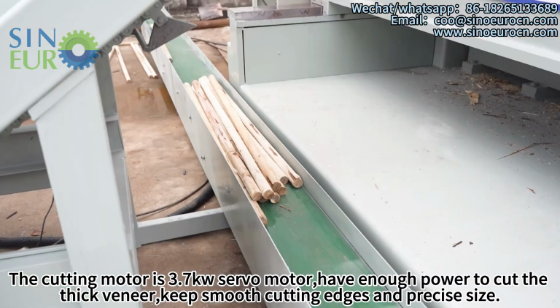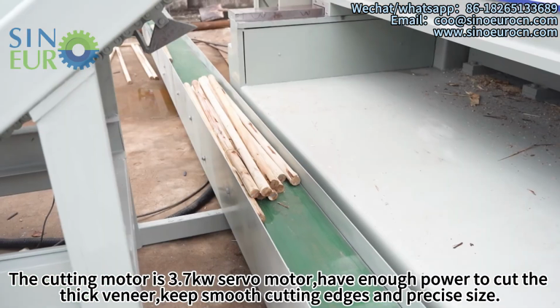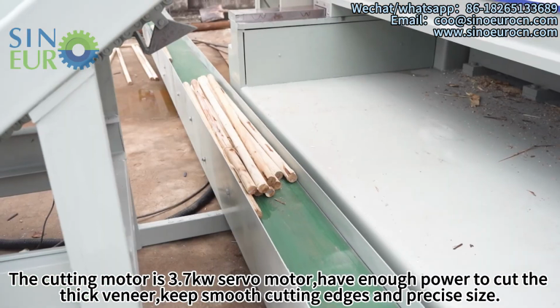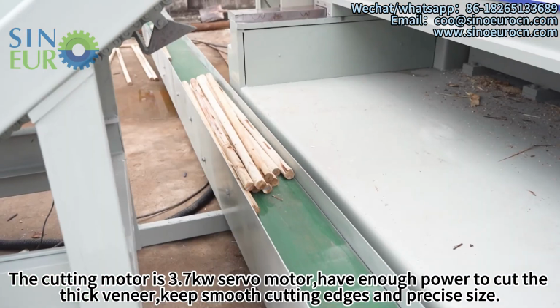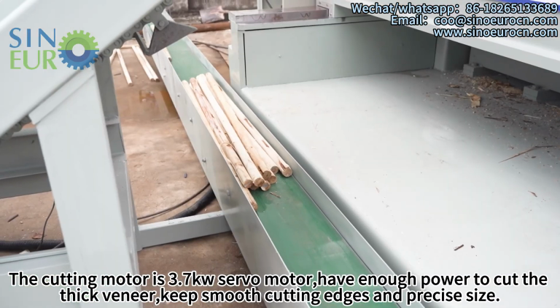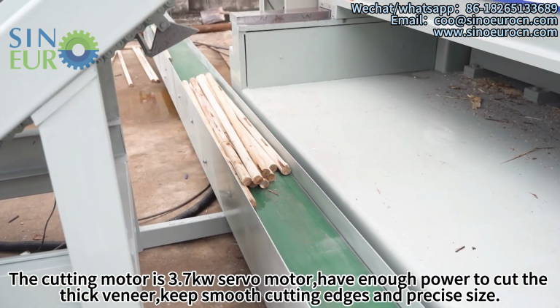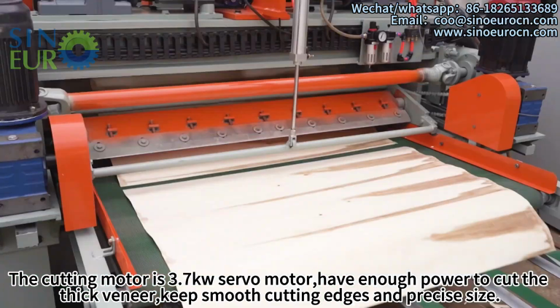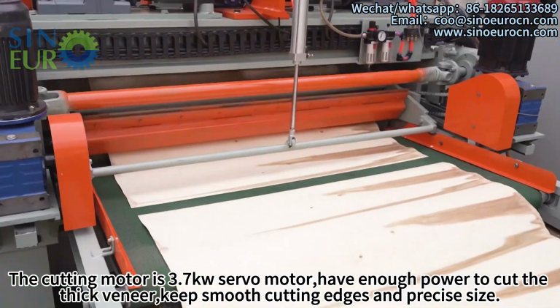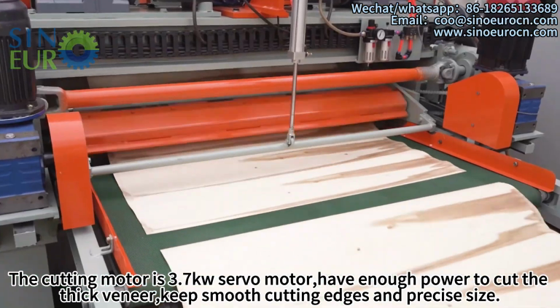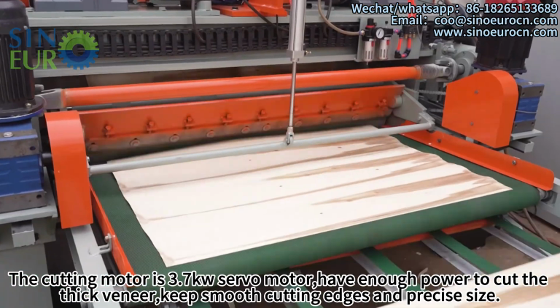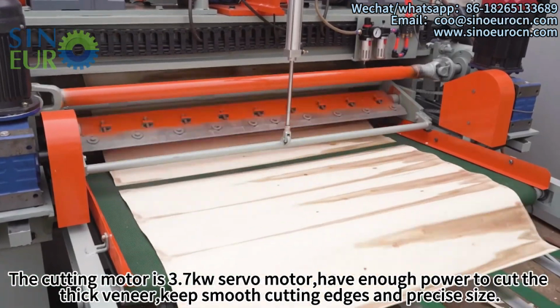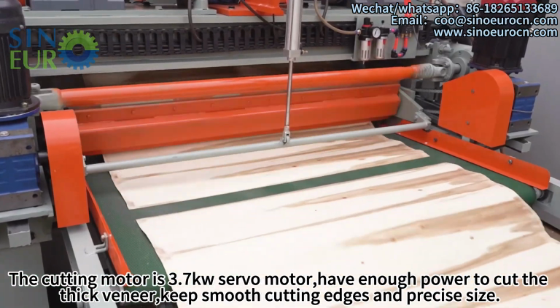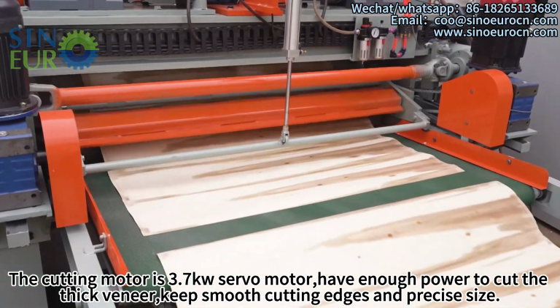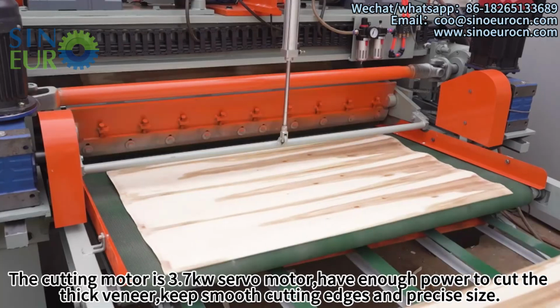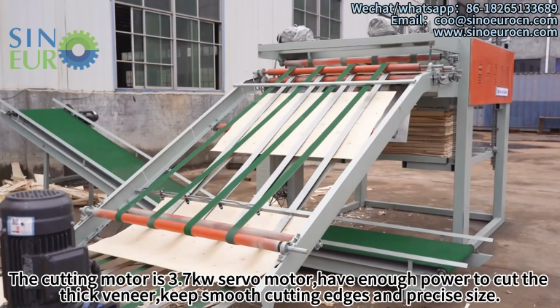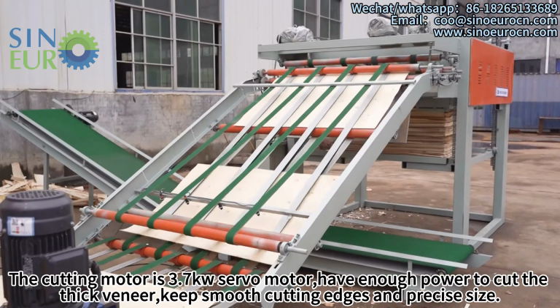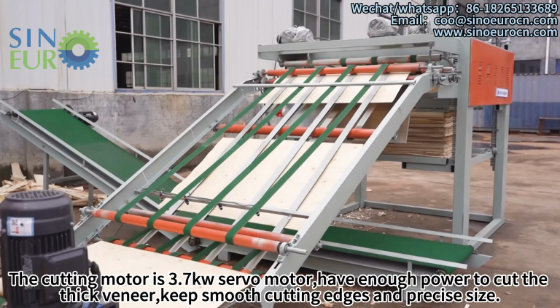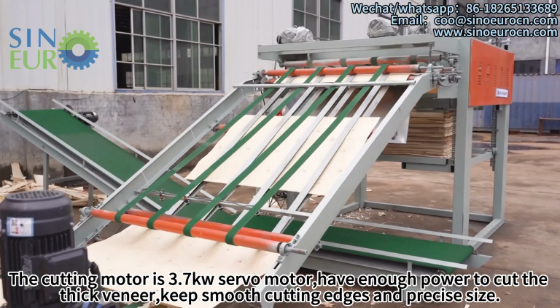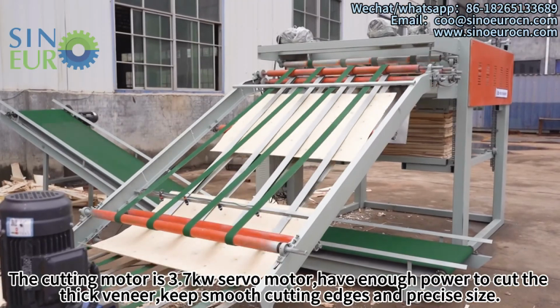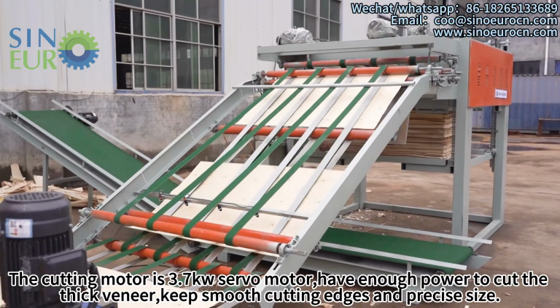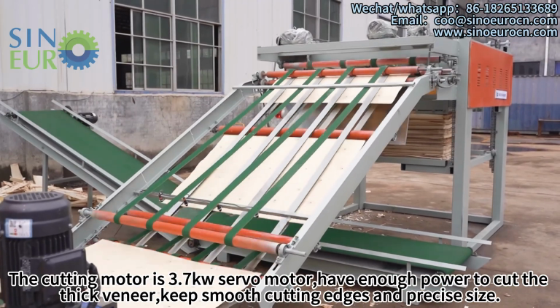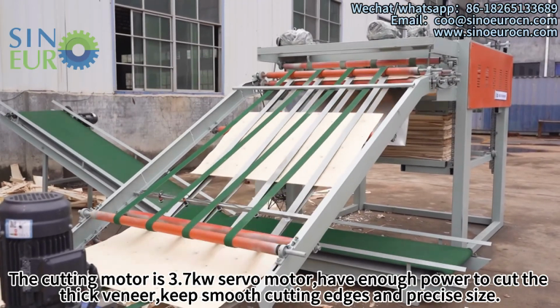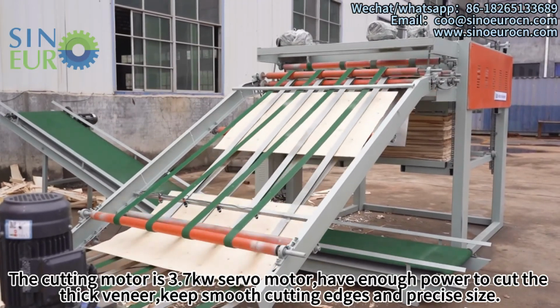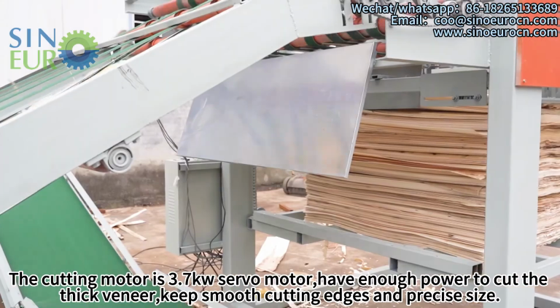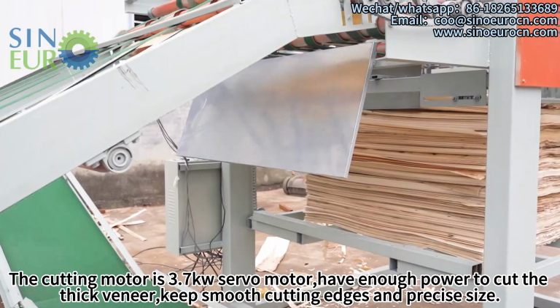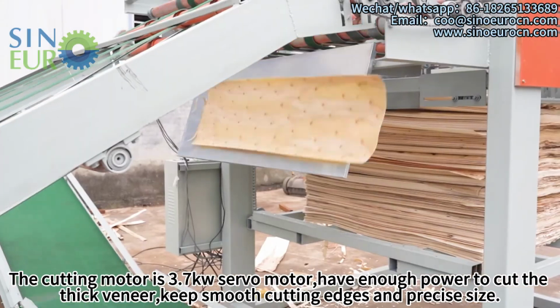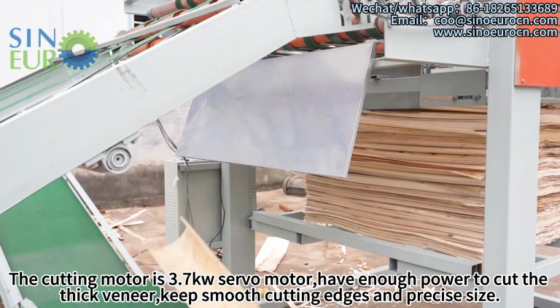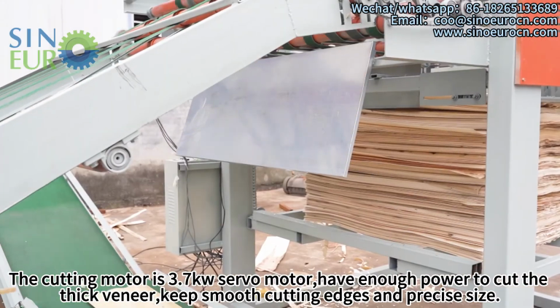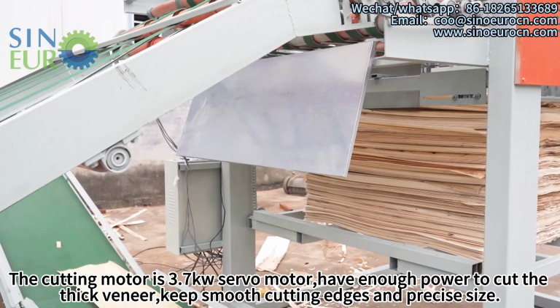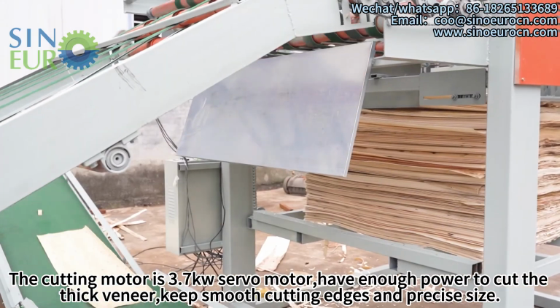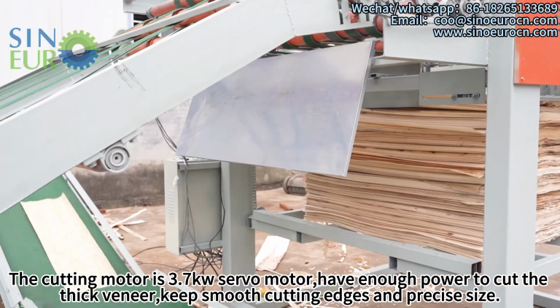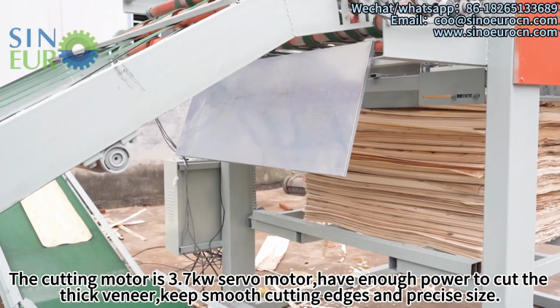The cutting motor is a SandyTQ servo motor, with enough power to cut thick veneer, keeping smooth cutting edges and precise size.